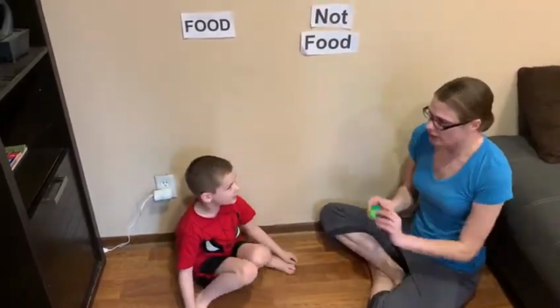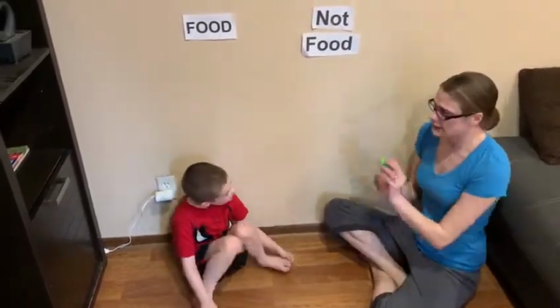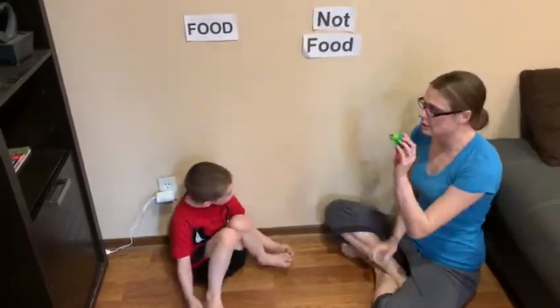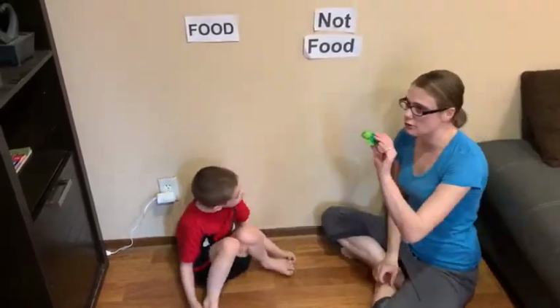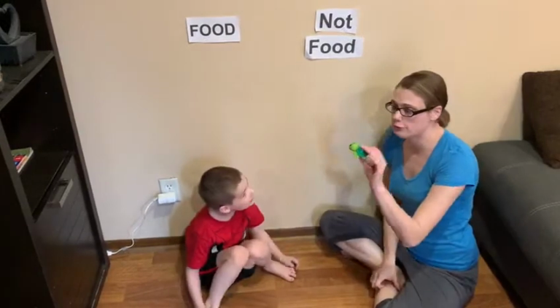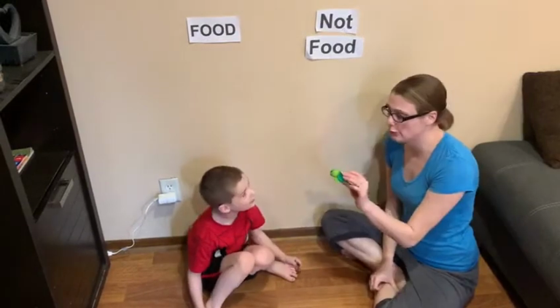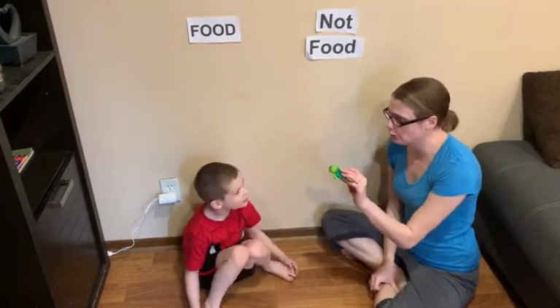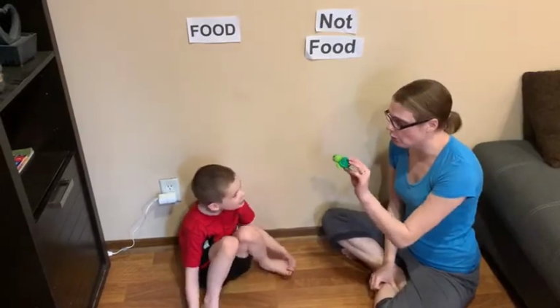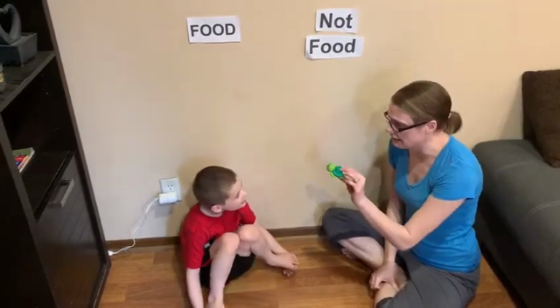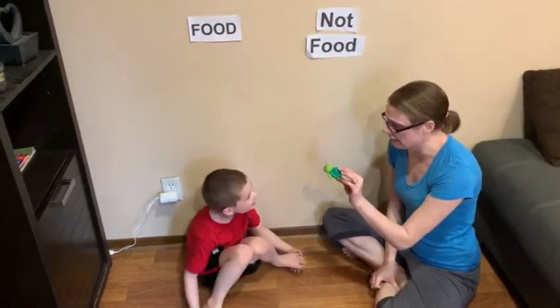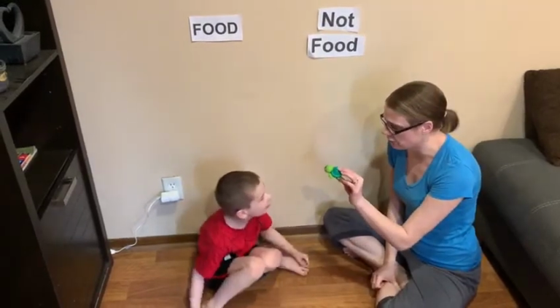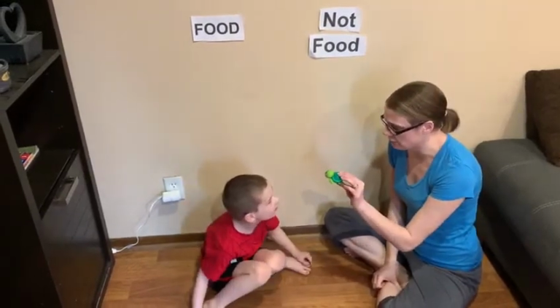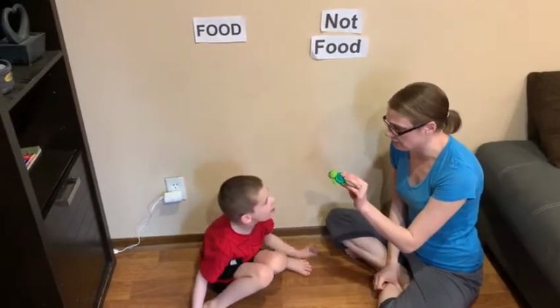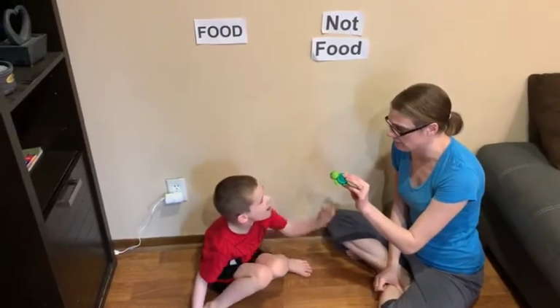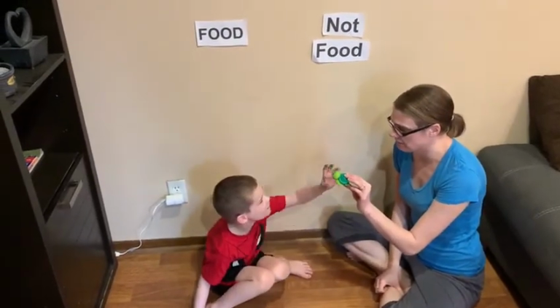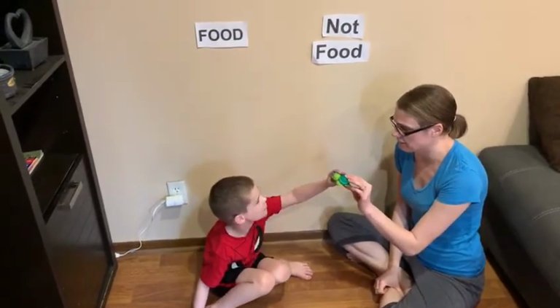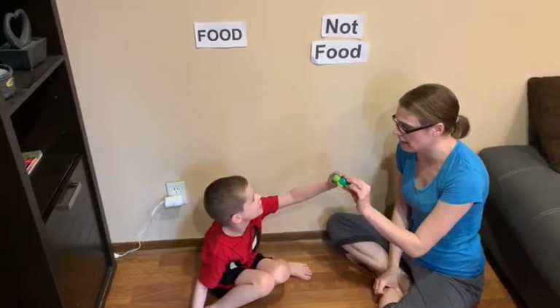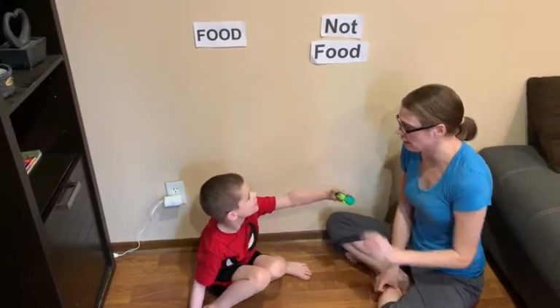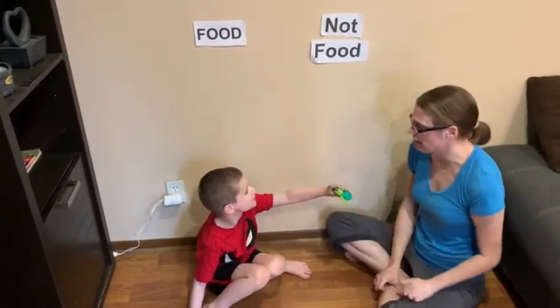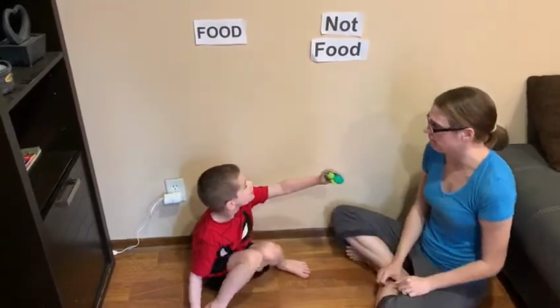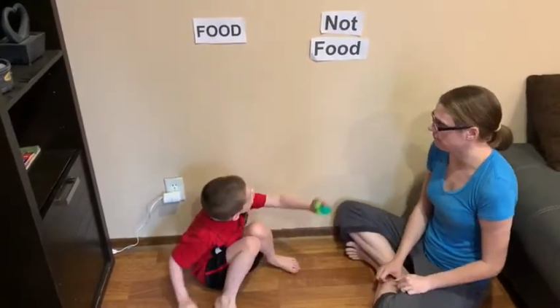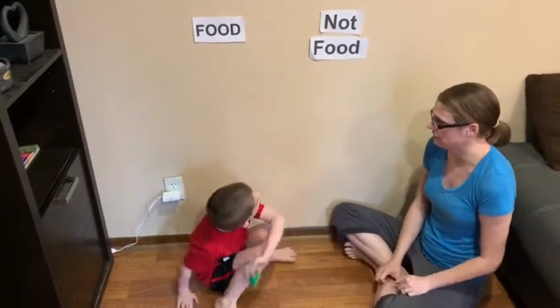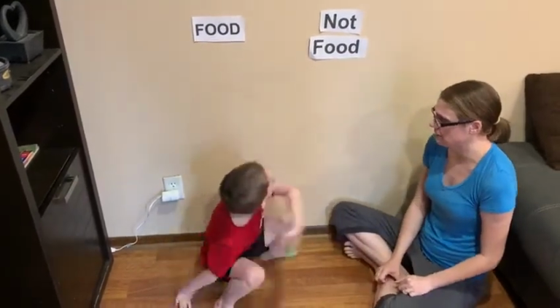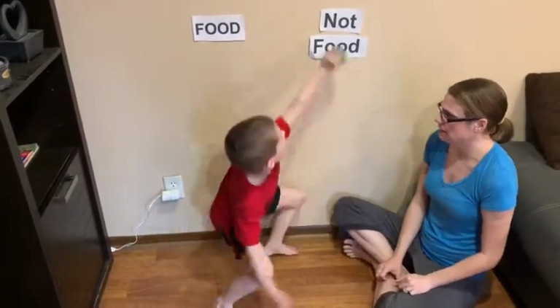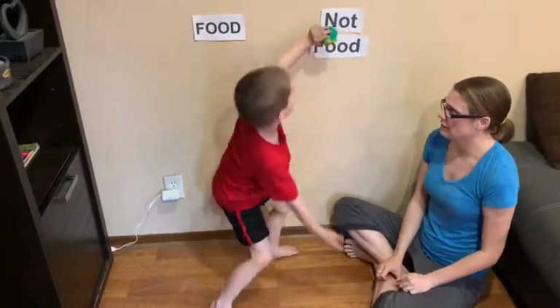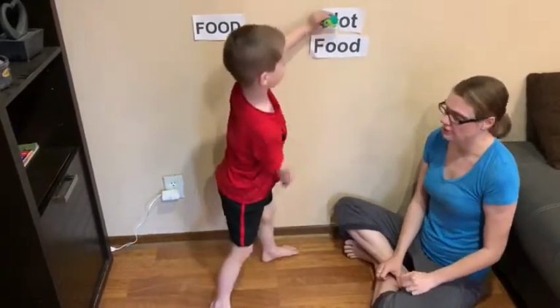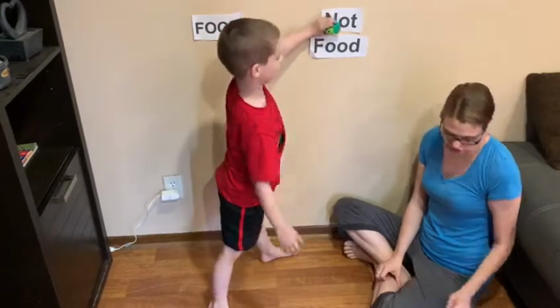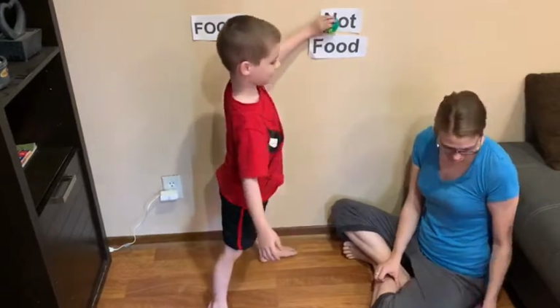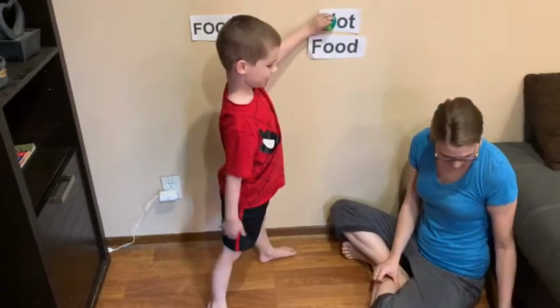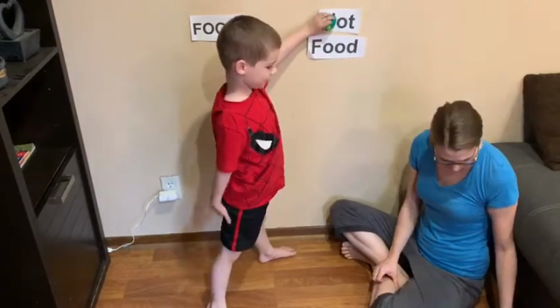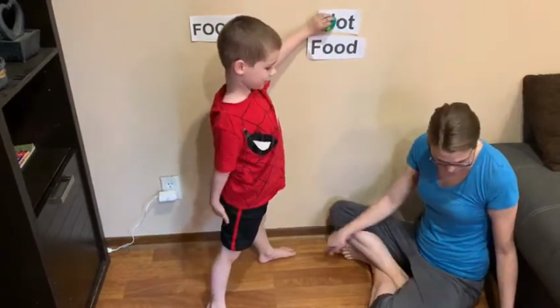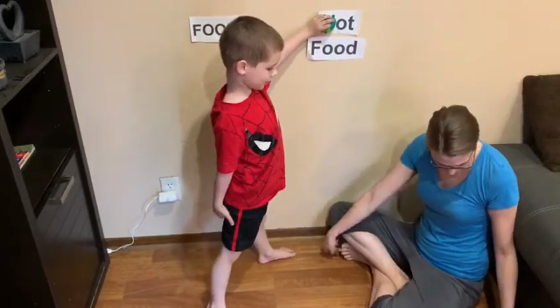Is a turtle food or not food? Not food. Okay, where do you put it? I put it here. Good job. Okay, put it down.